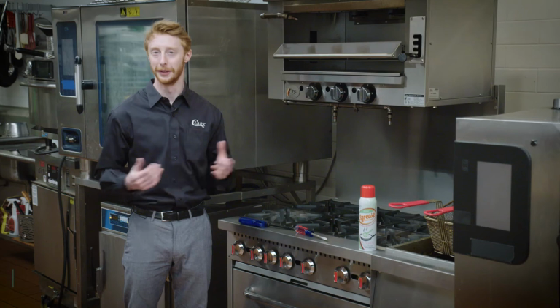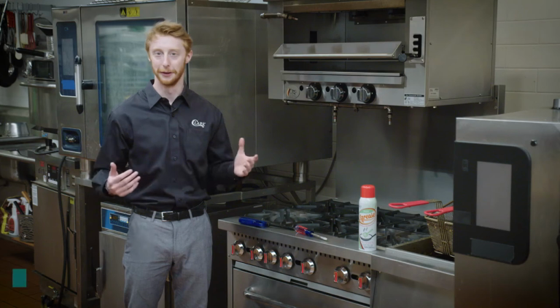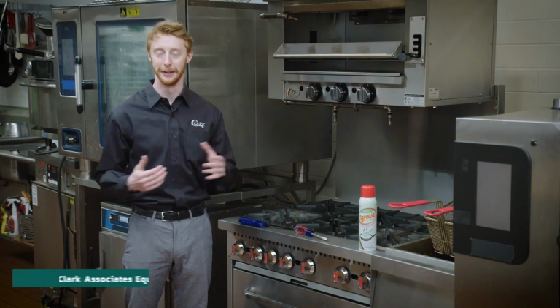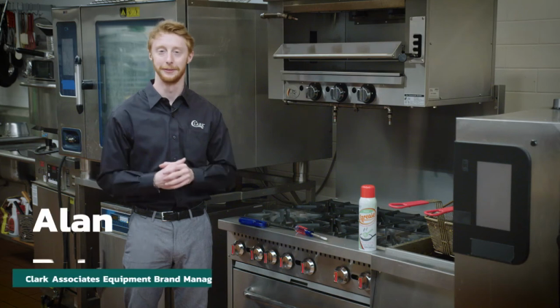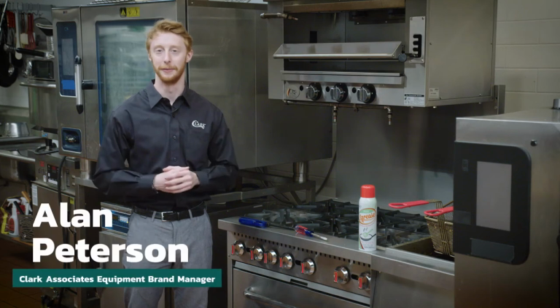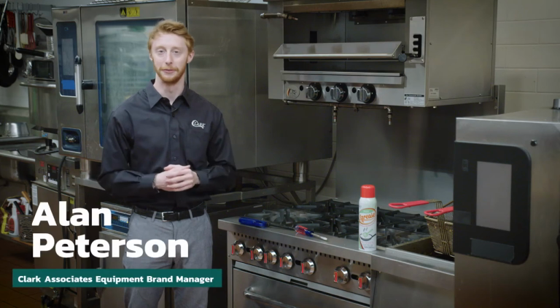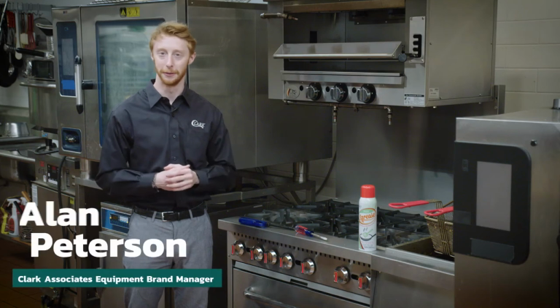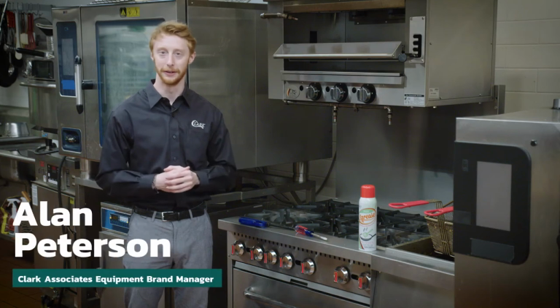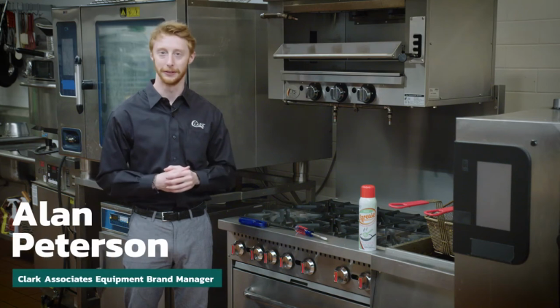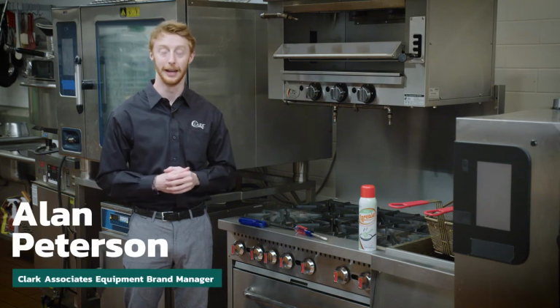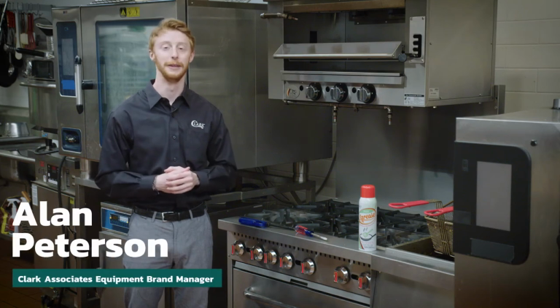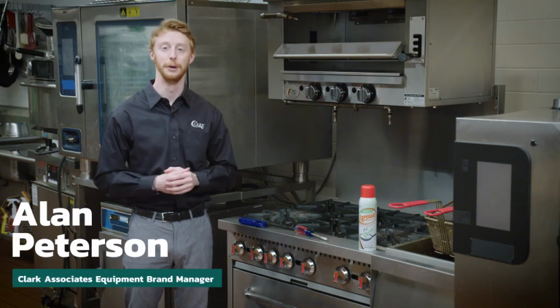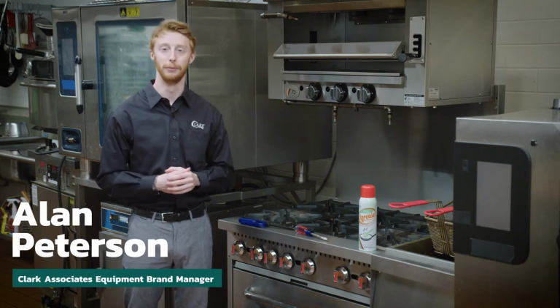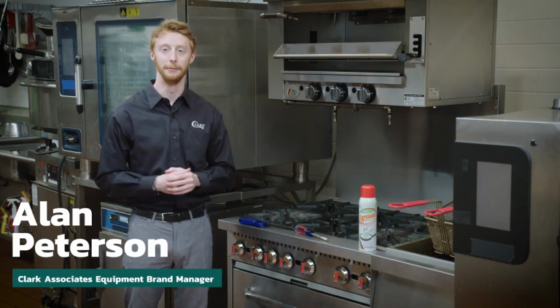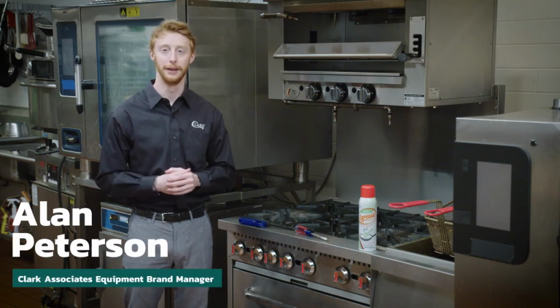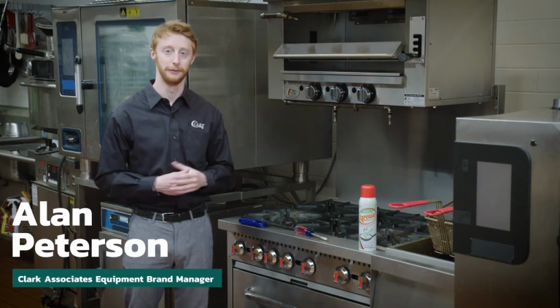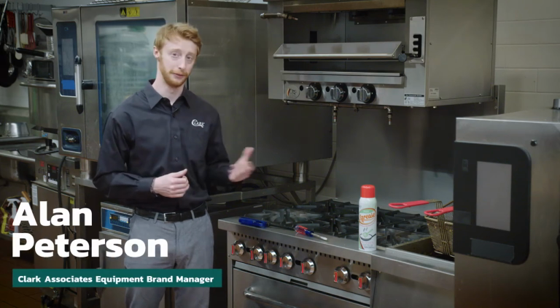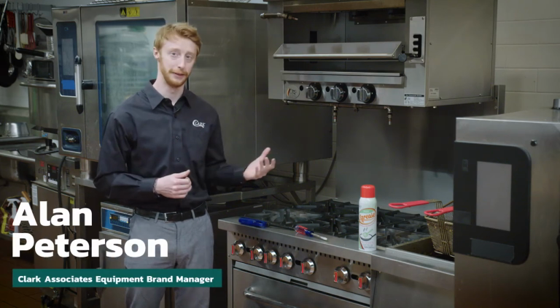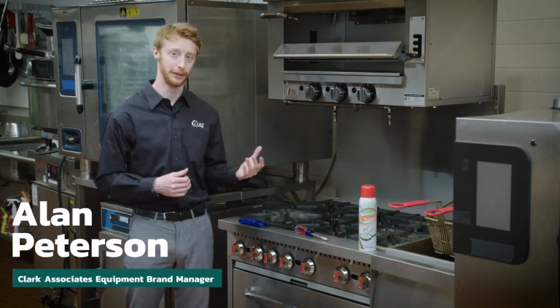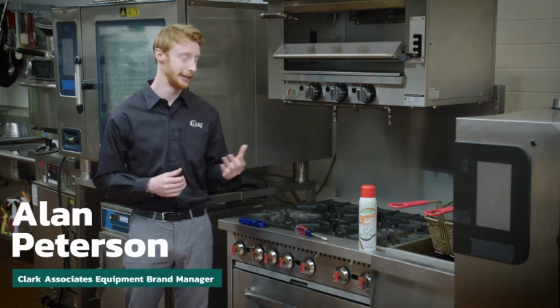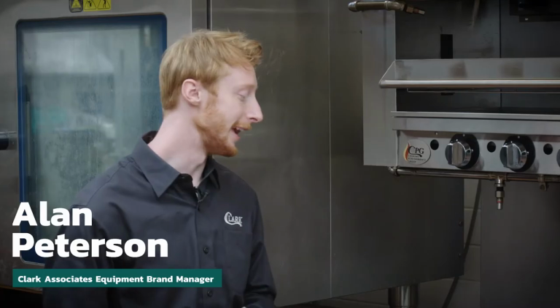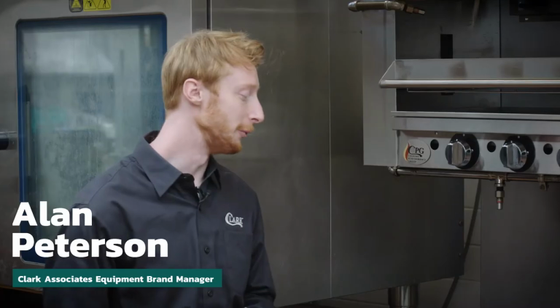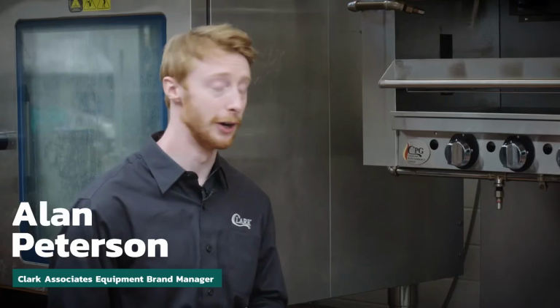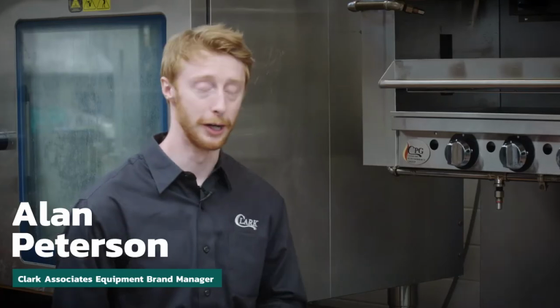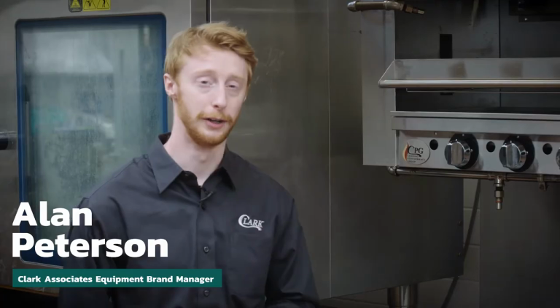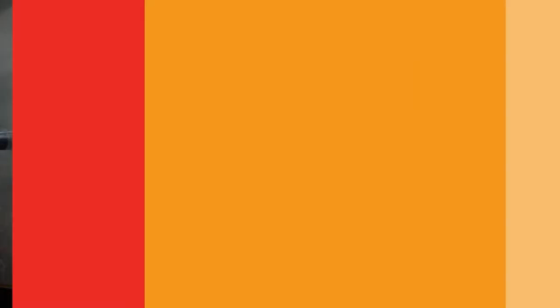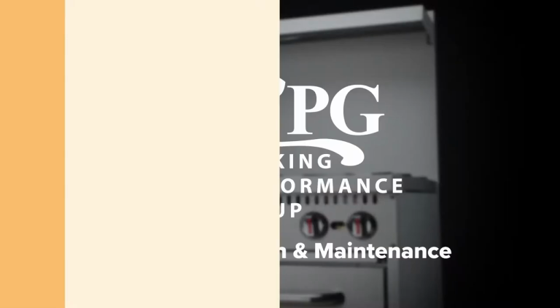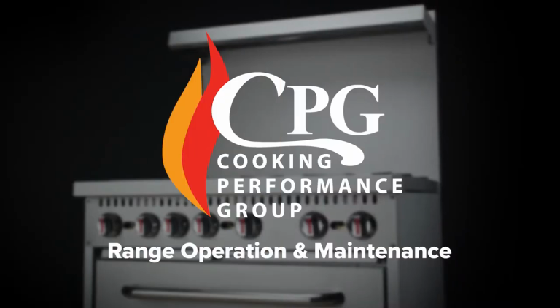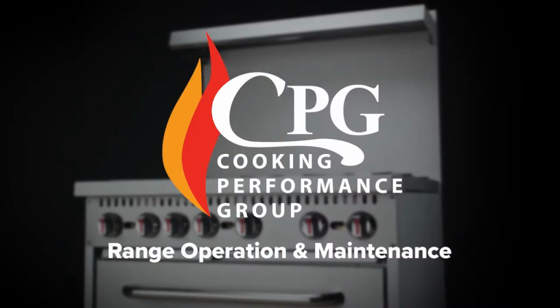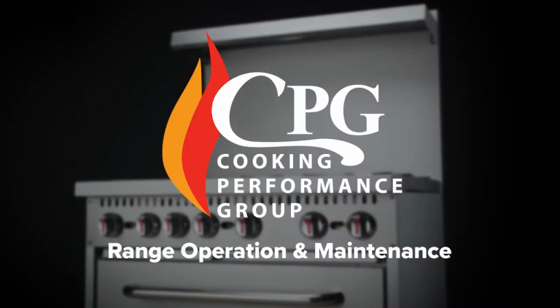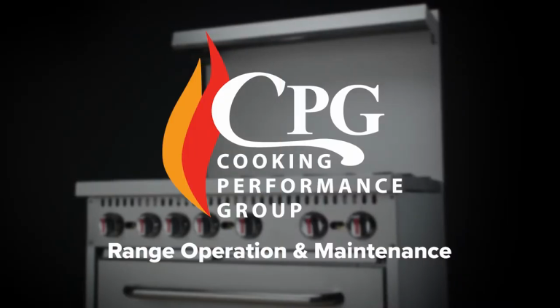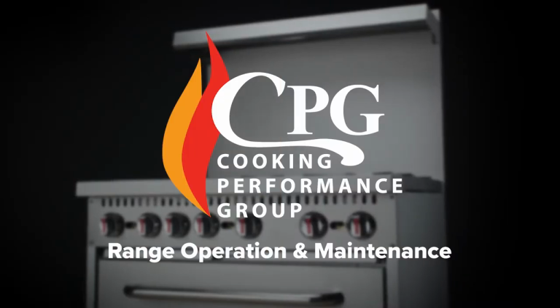Hello everybody. My name is Alan Peterson. I'm the equipment brand manager for CPG. Today we'll be going over CPG range ovens.